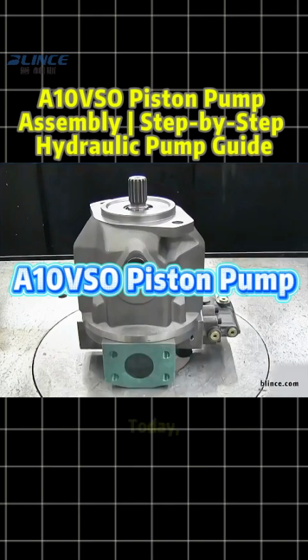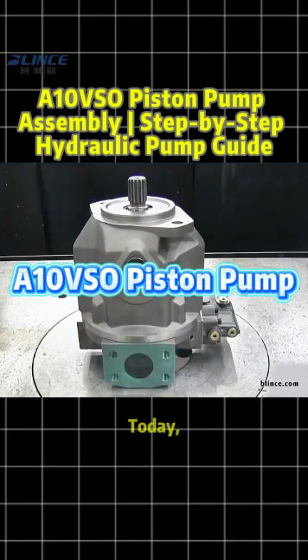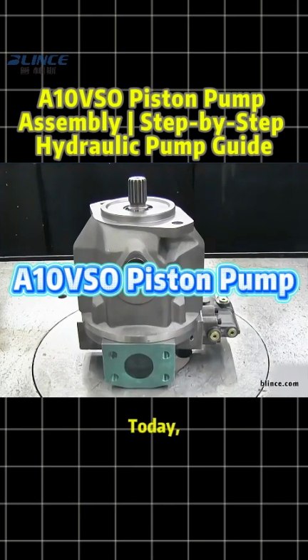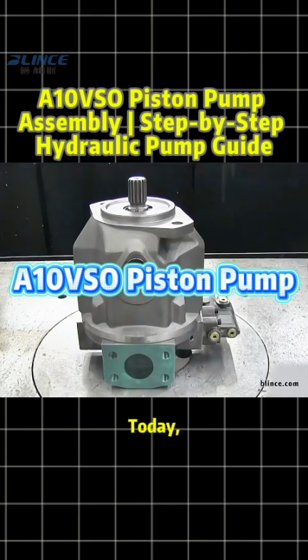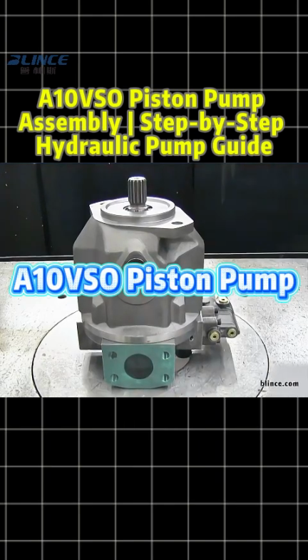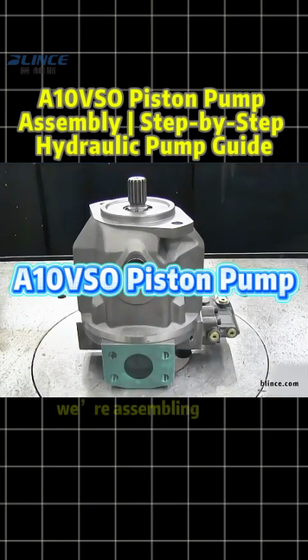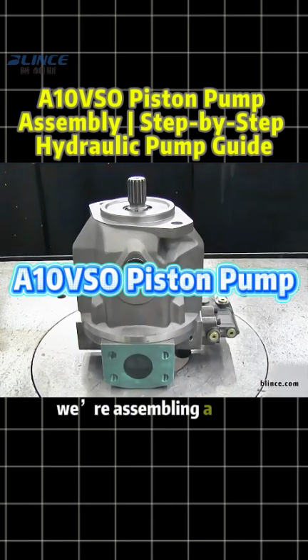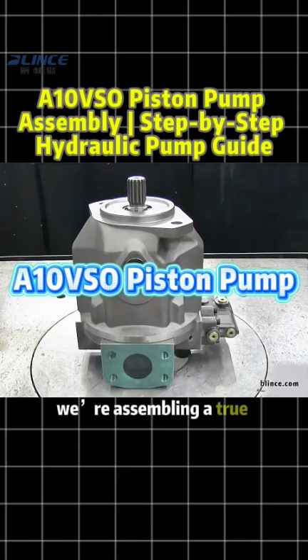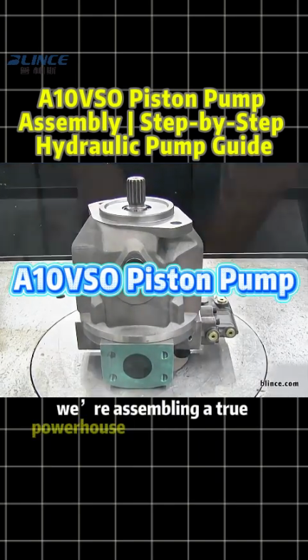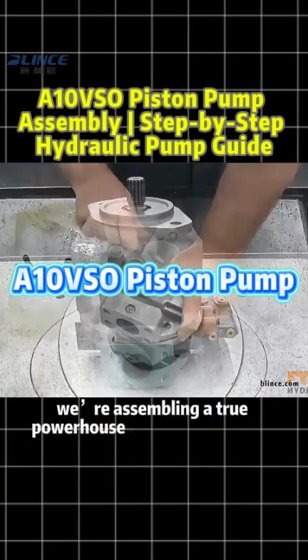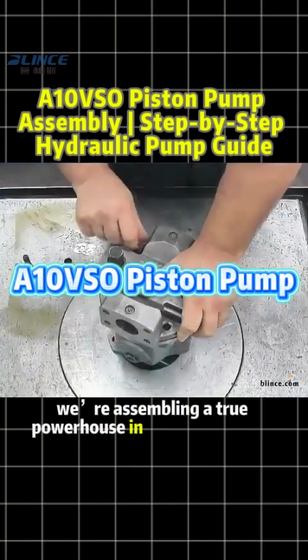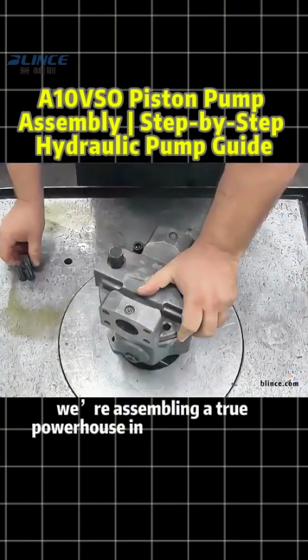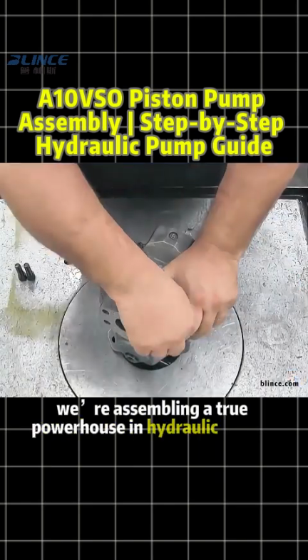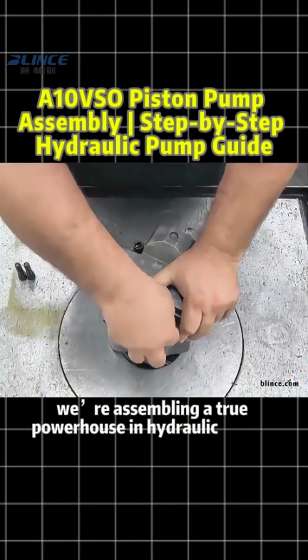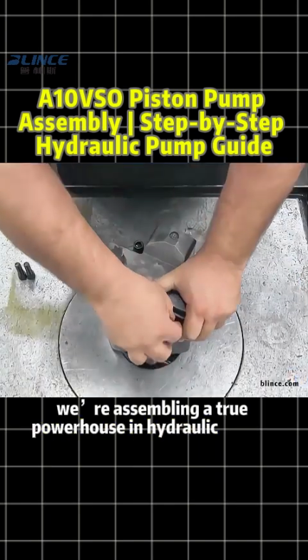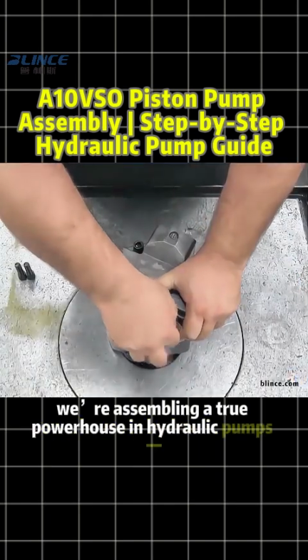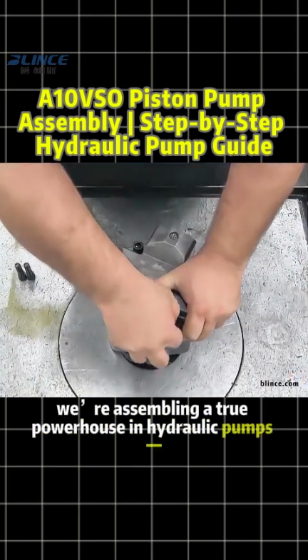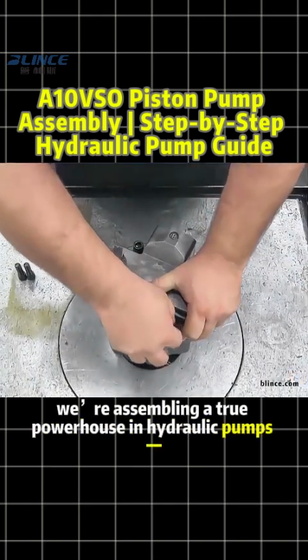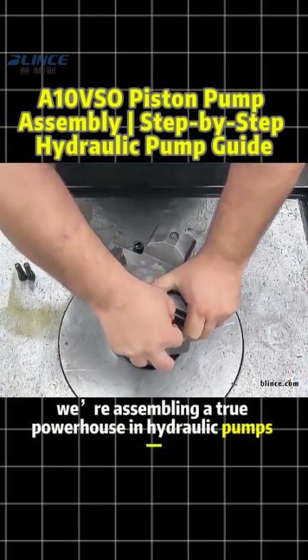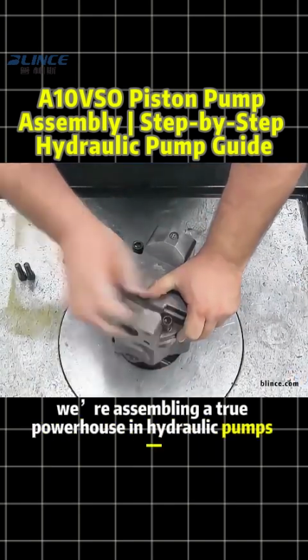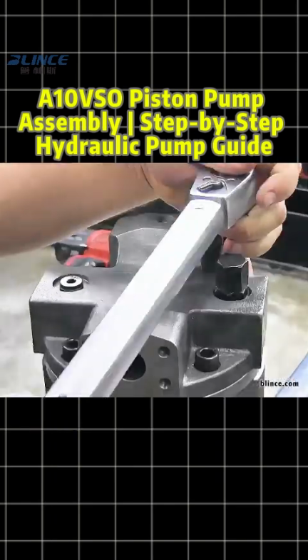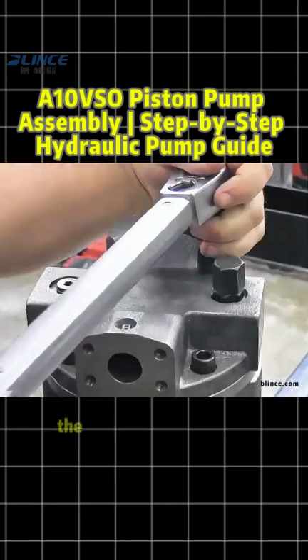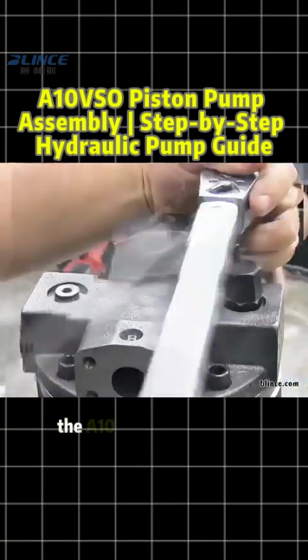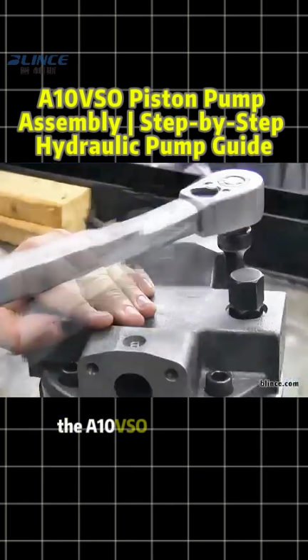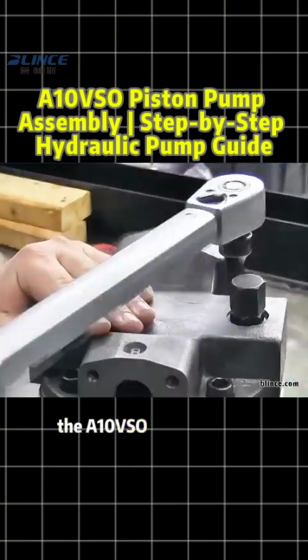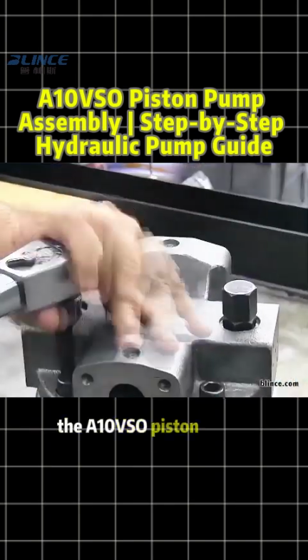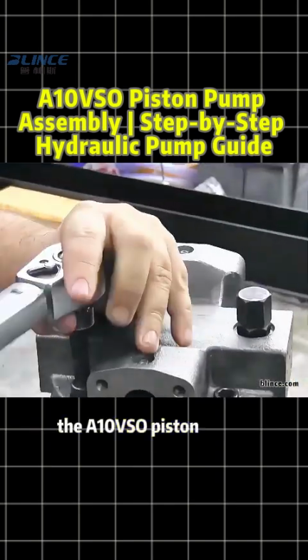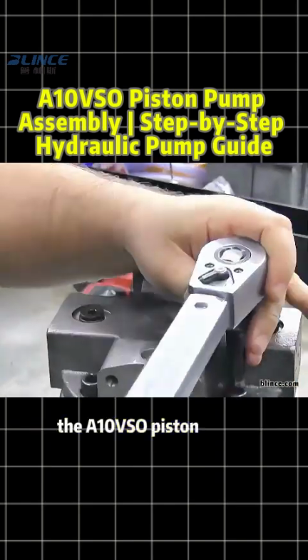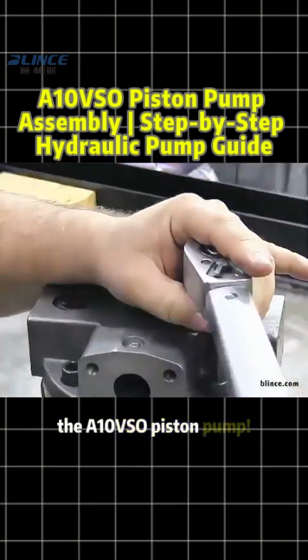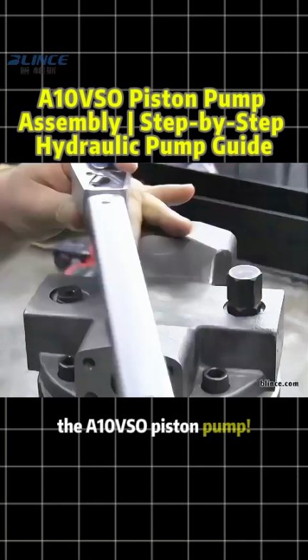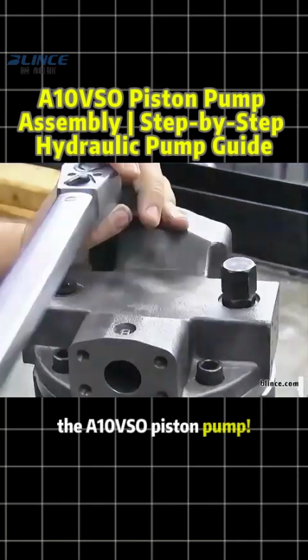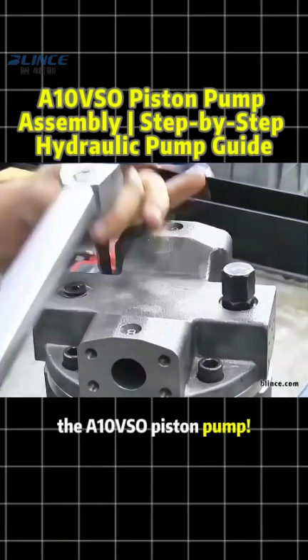Today, we're assembling a true powerhouse in hydraulic pumps, the A10 VSO piston pump.